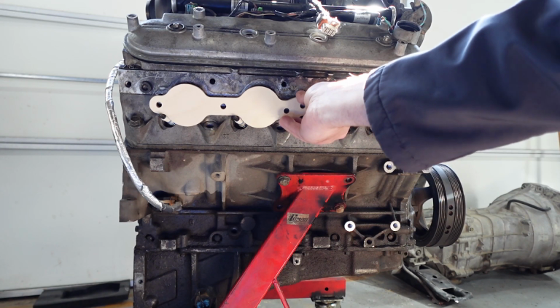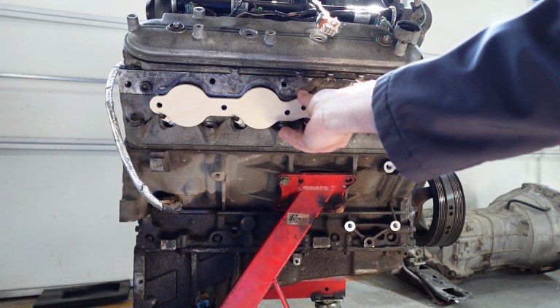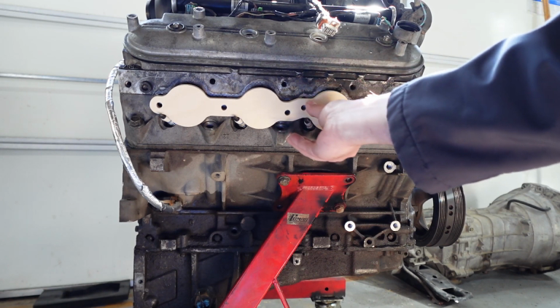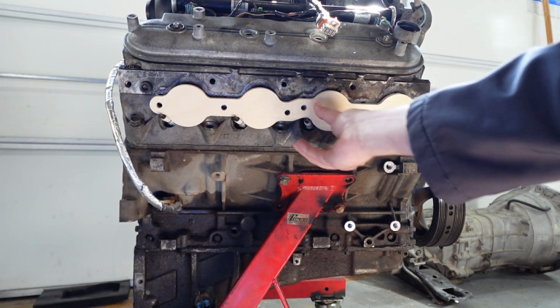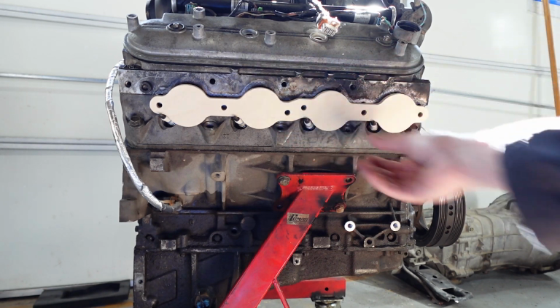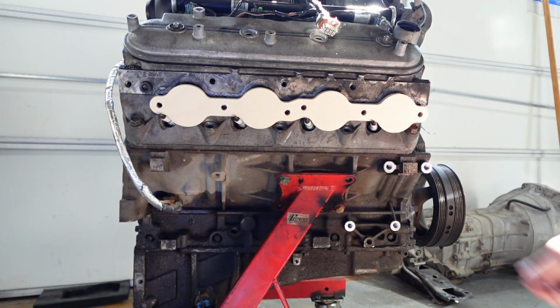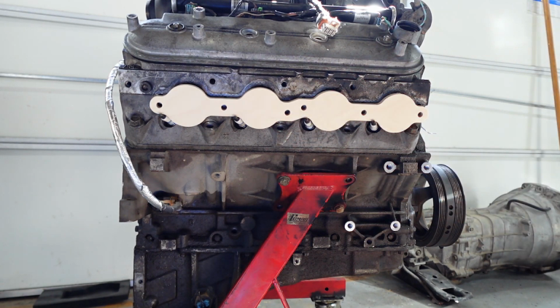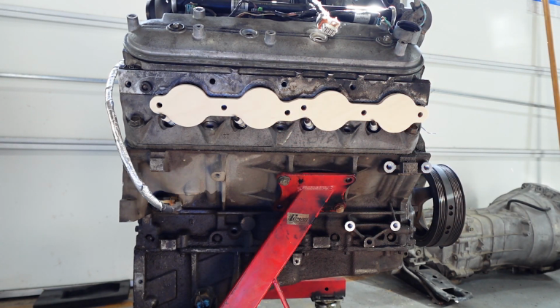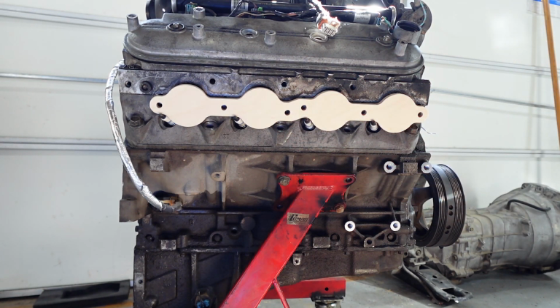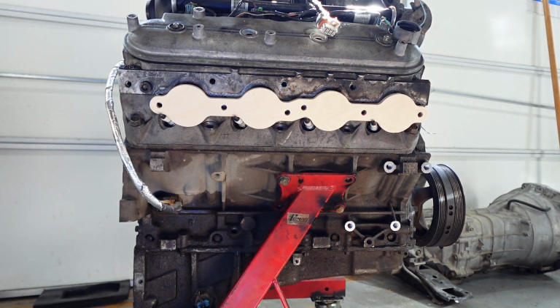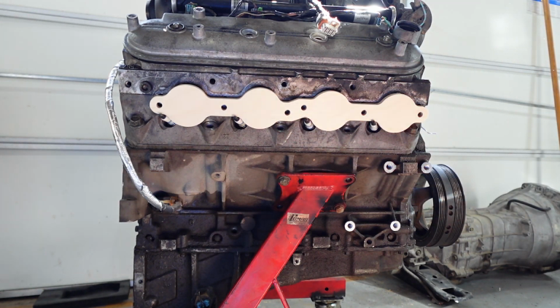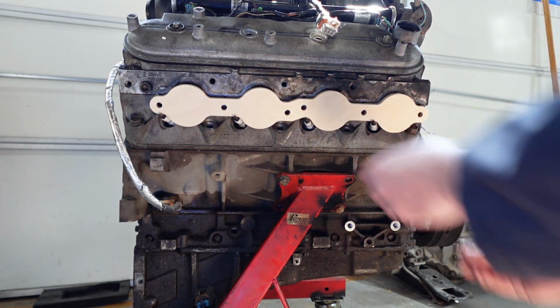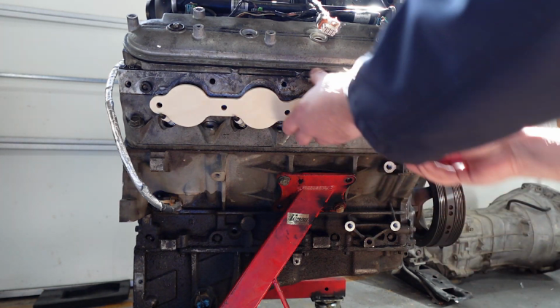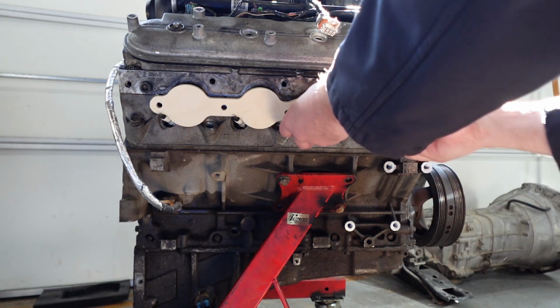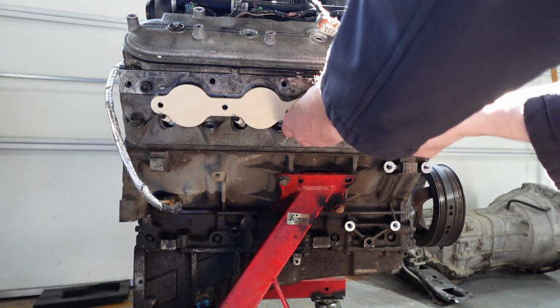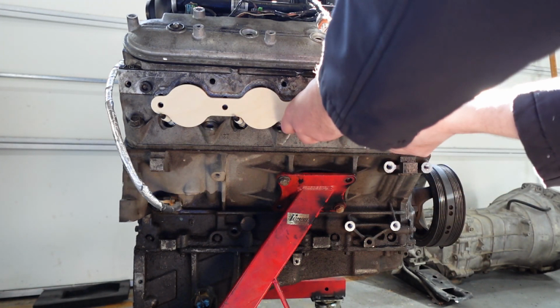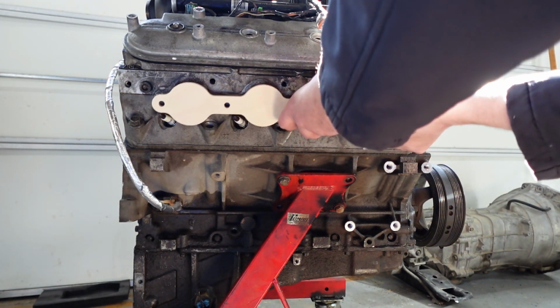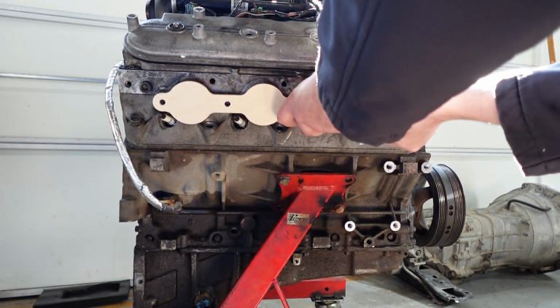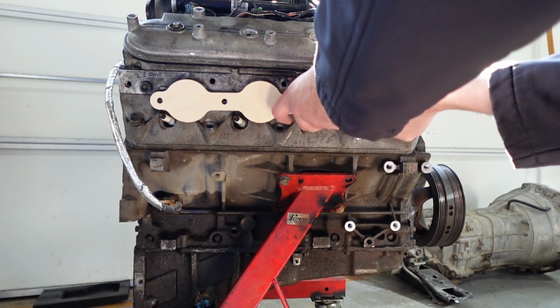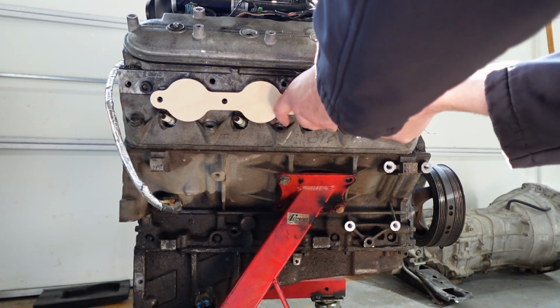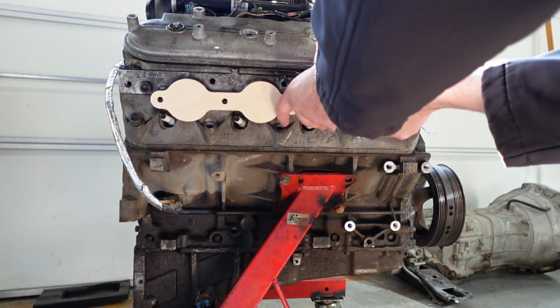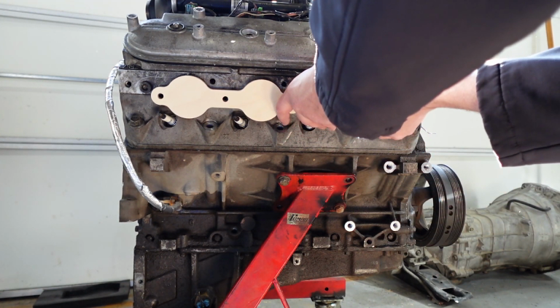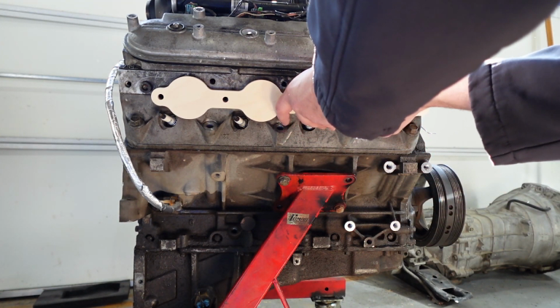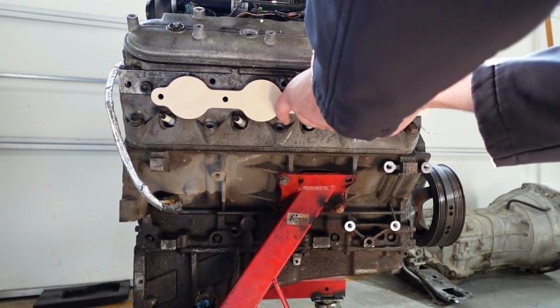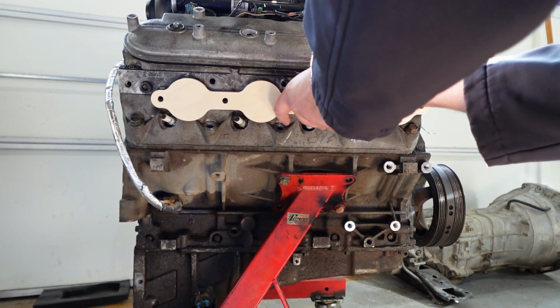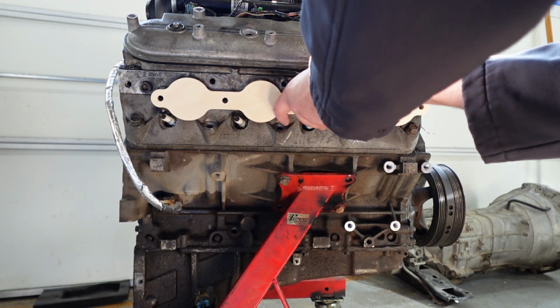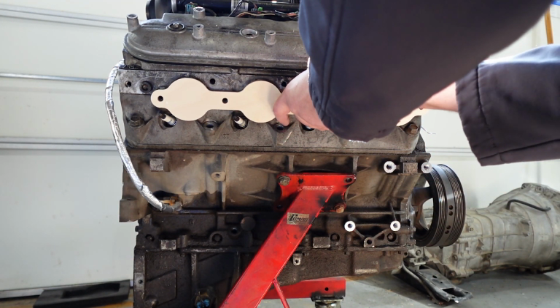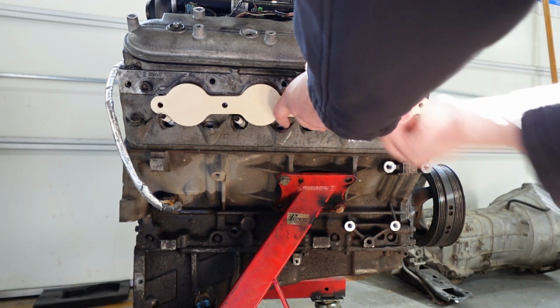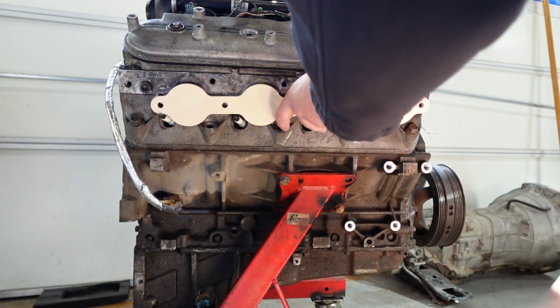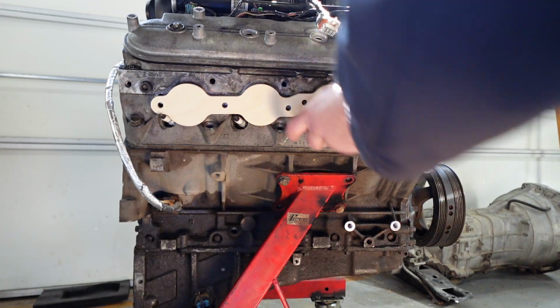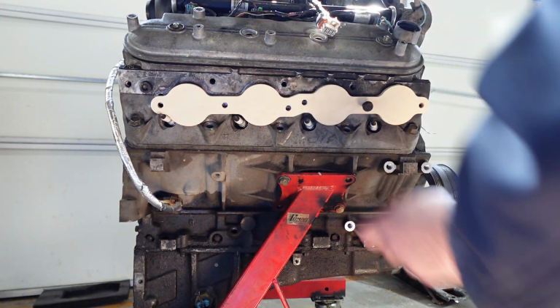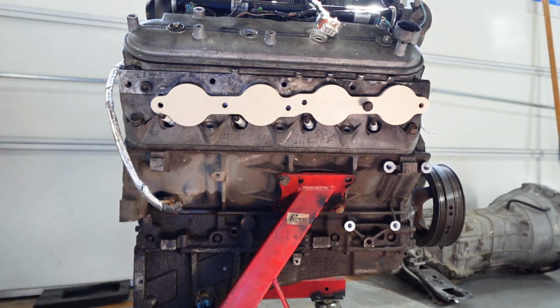And look at that. That's pretty cool. Let's seal this puppy up with some wood.